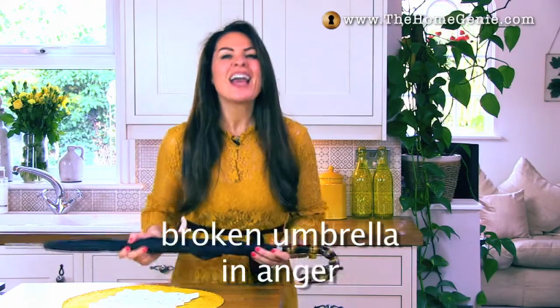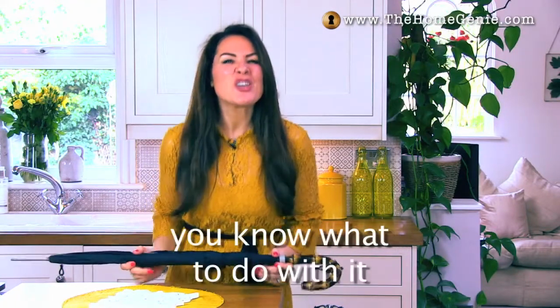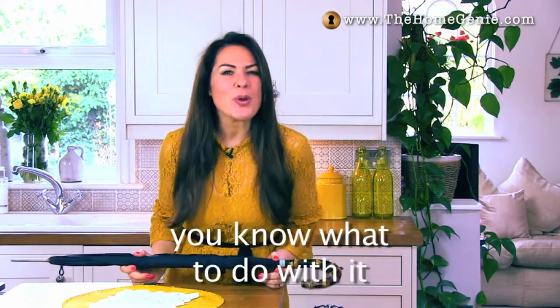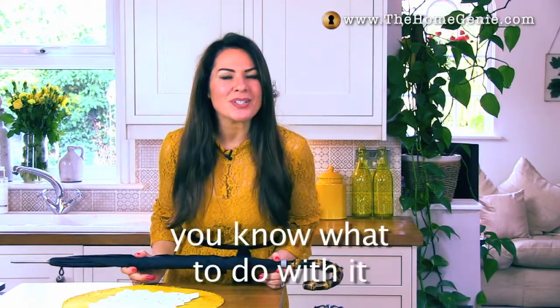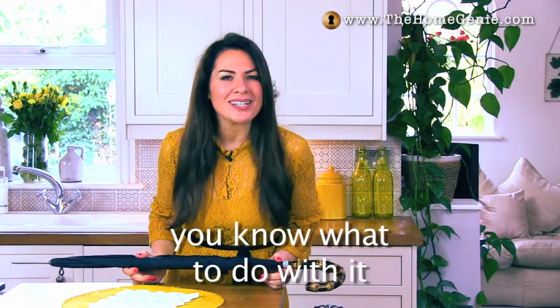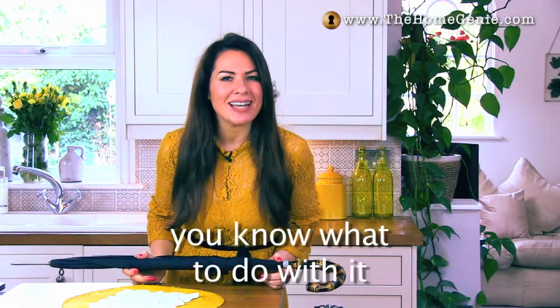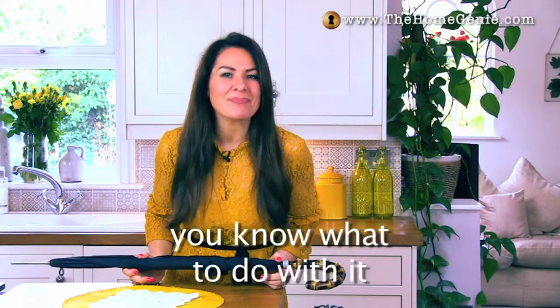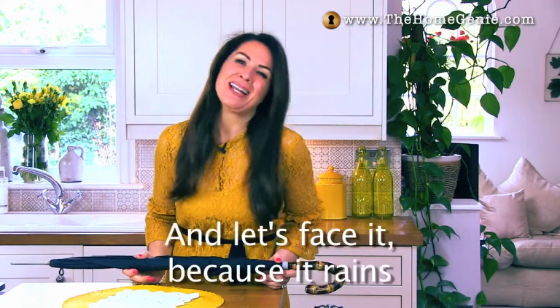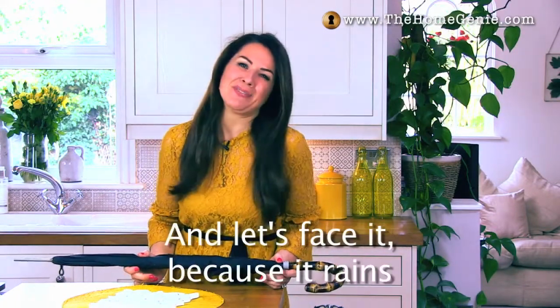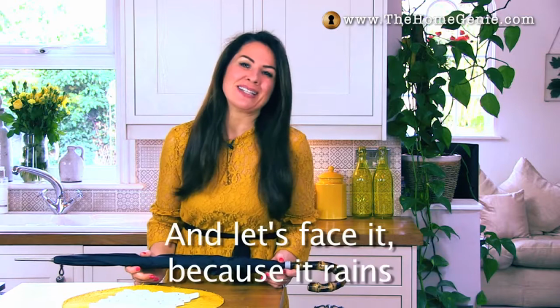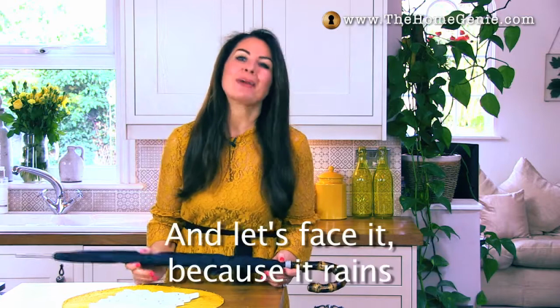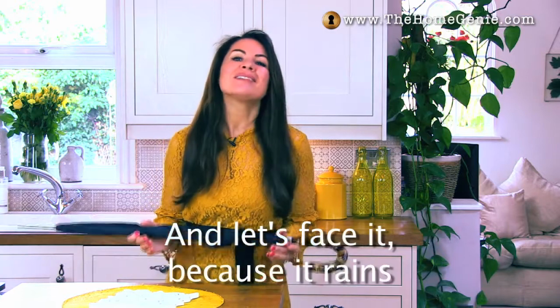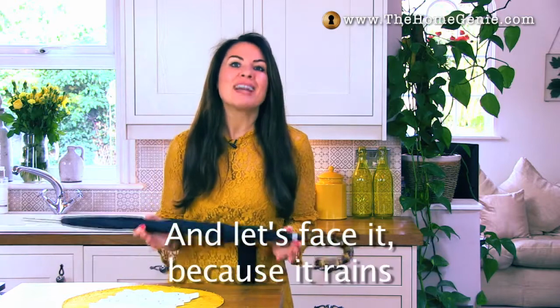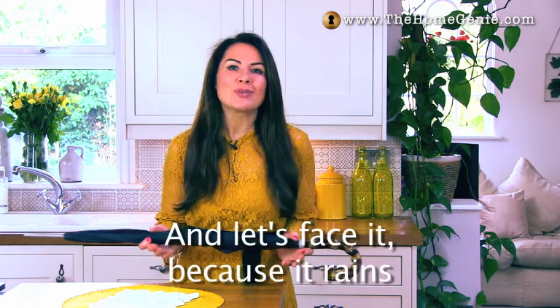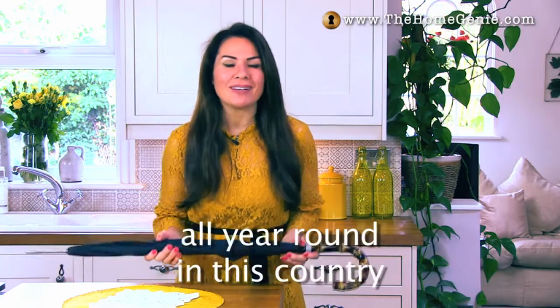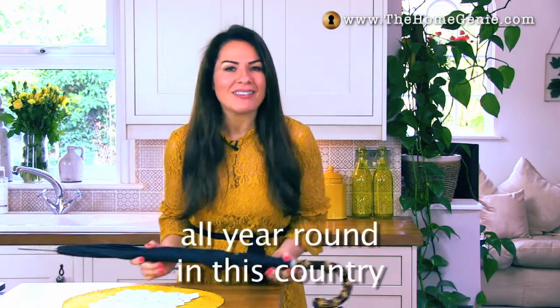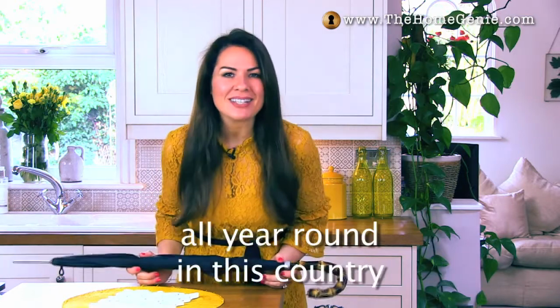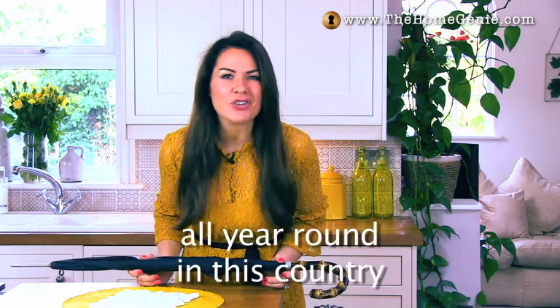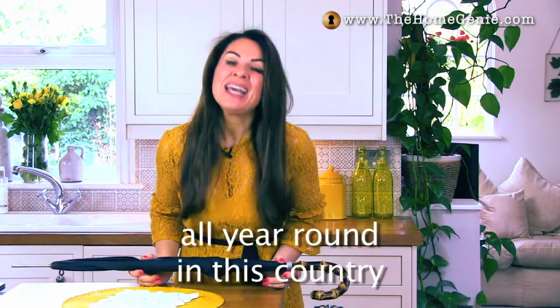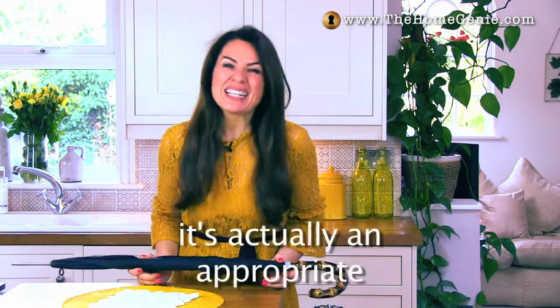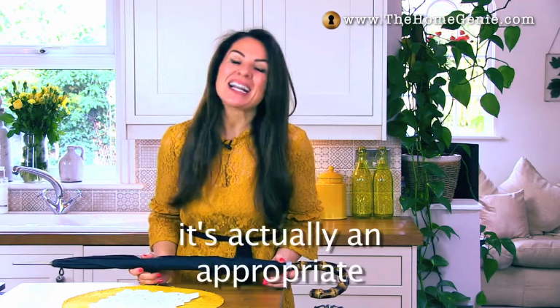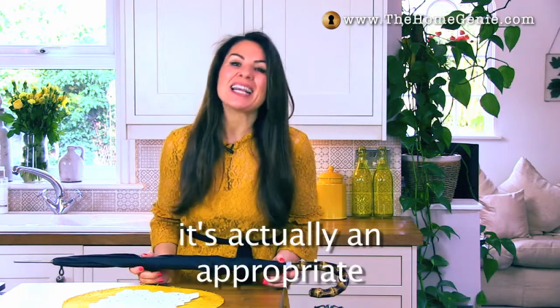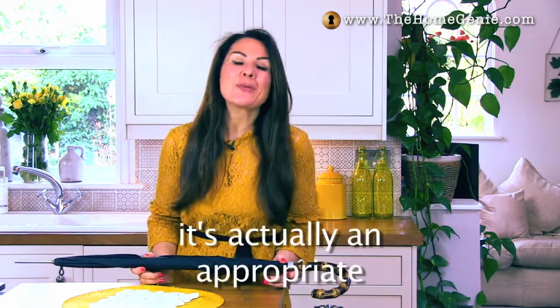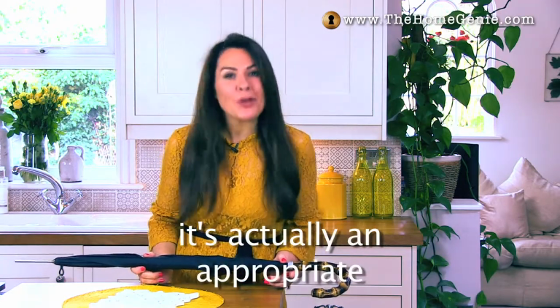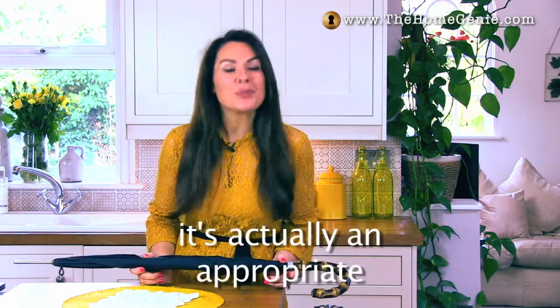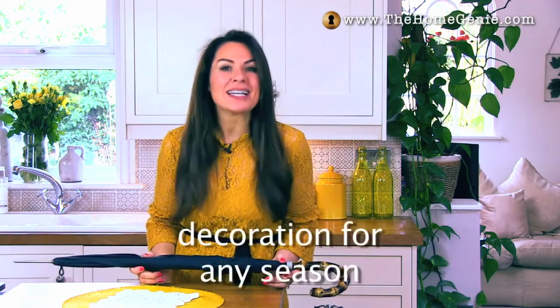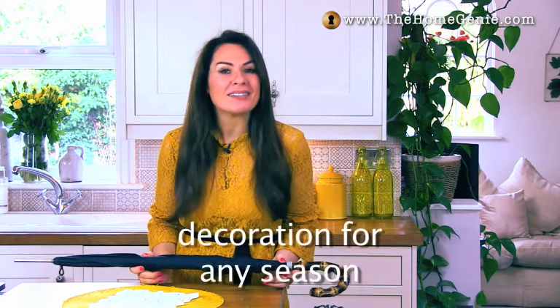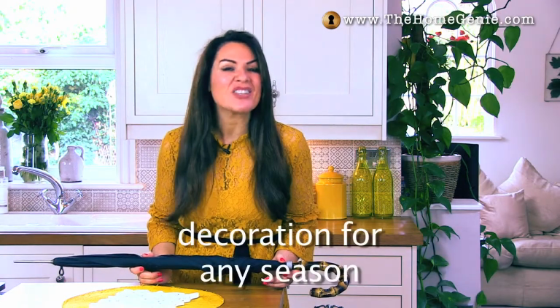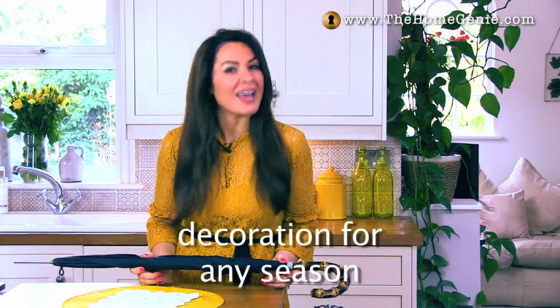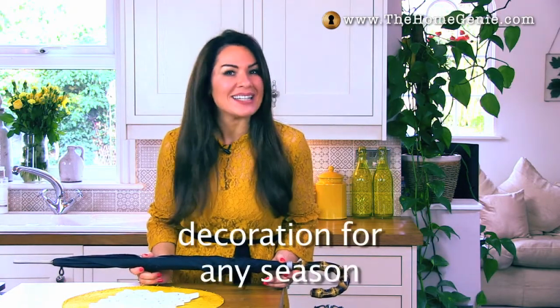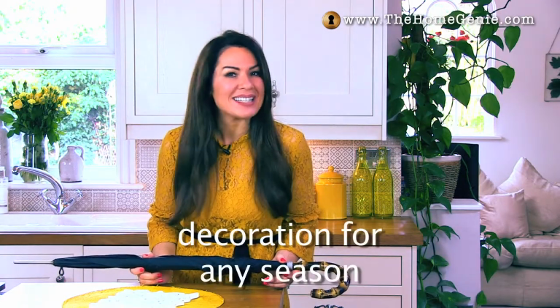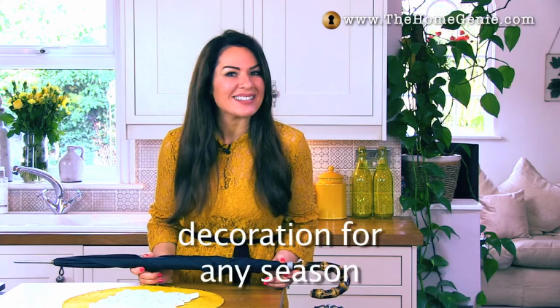So next time you go to throw down your broken umbrella in anger, you know what to do with it. And let's face it, because it rains all year round in this country, it's actually an appropriate decoration for any season.